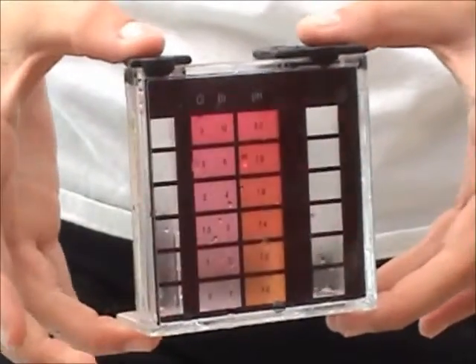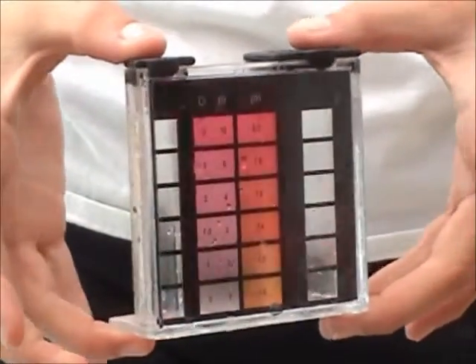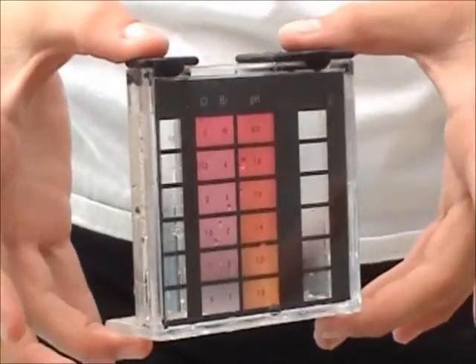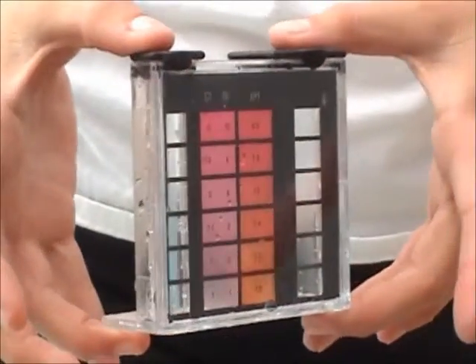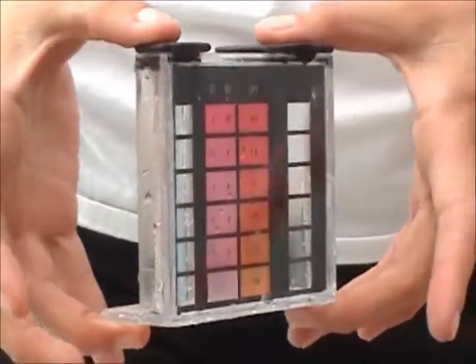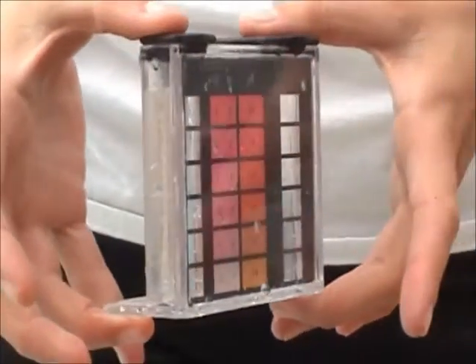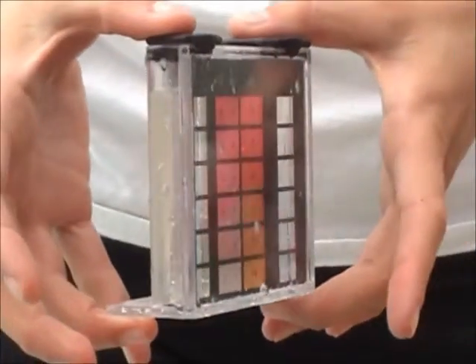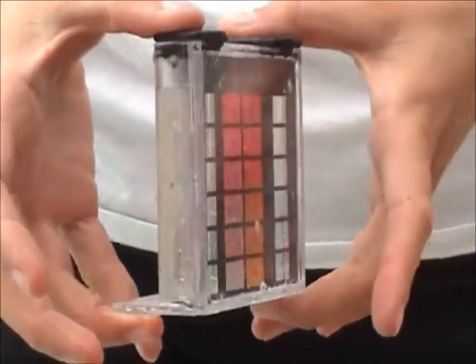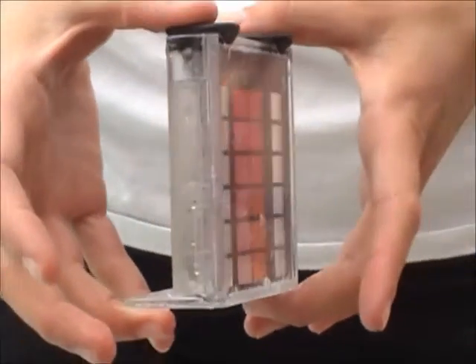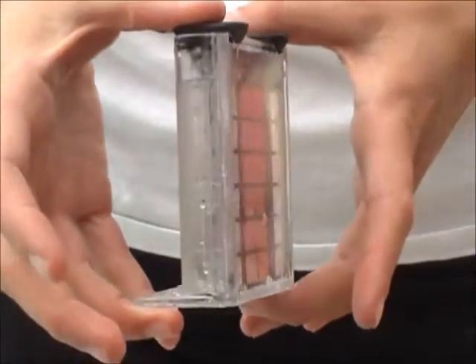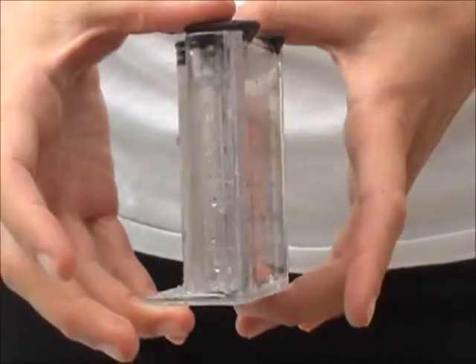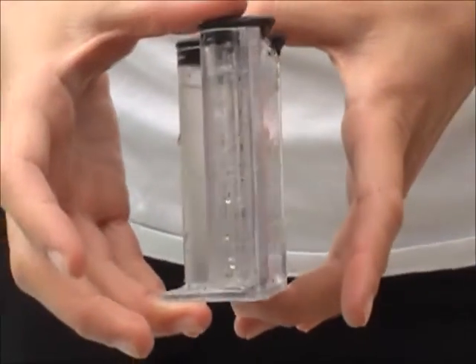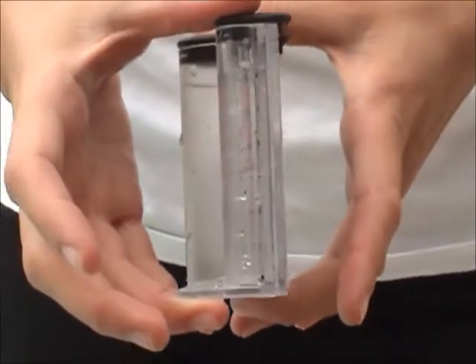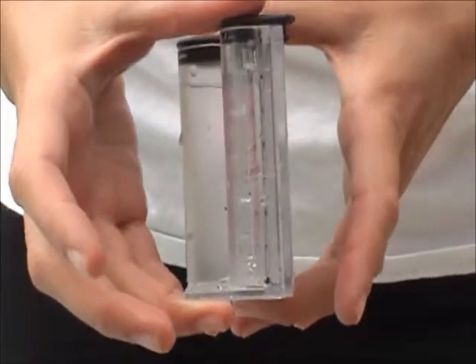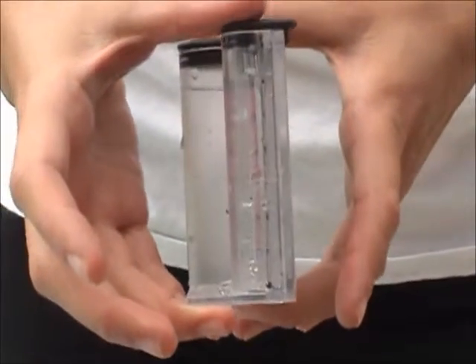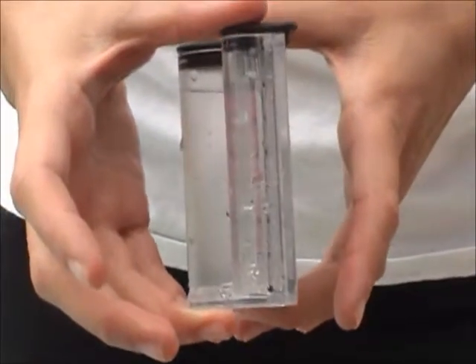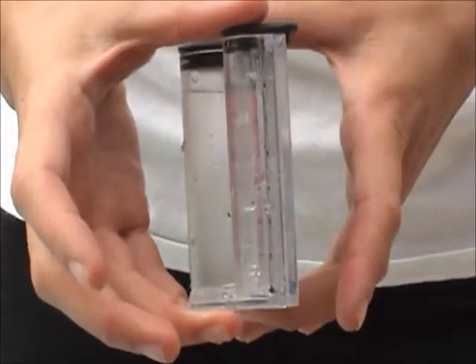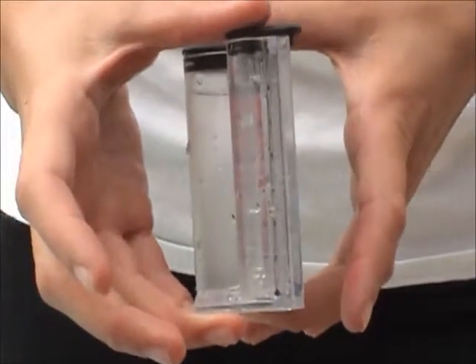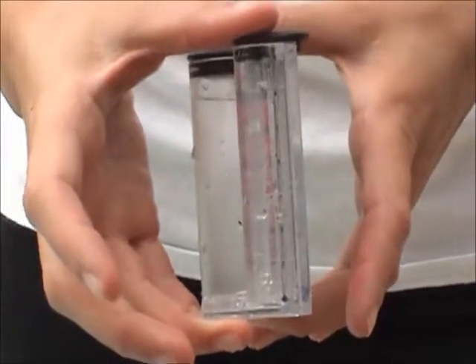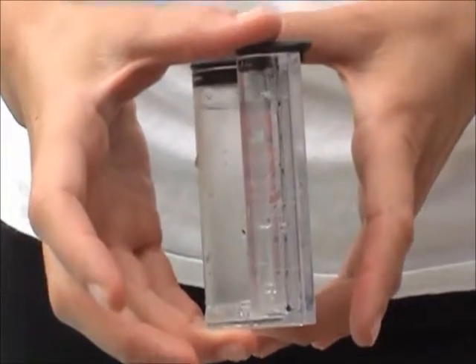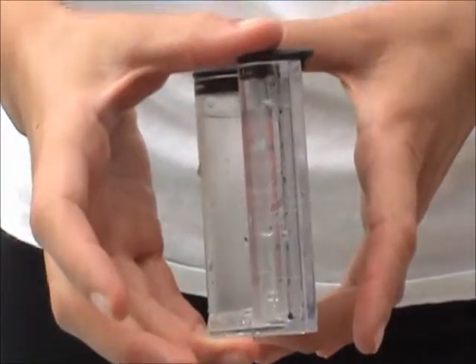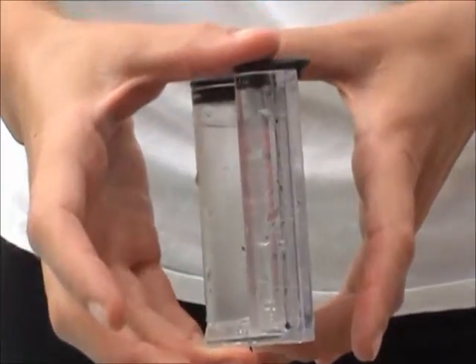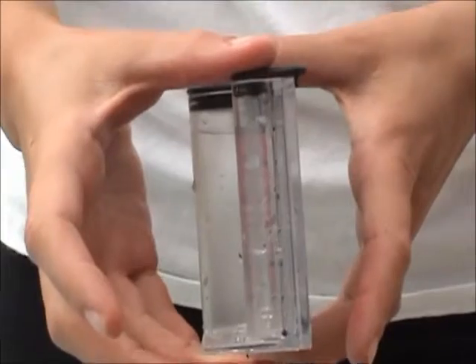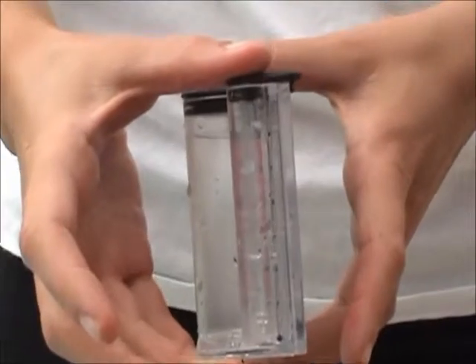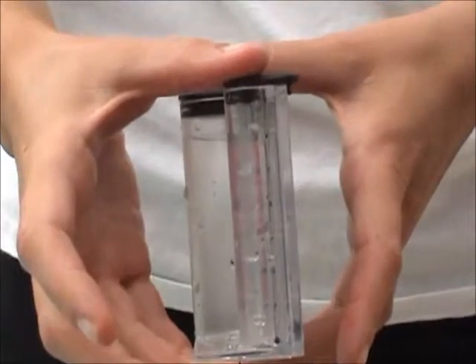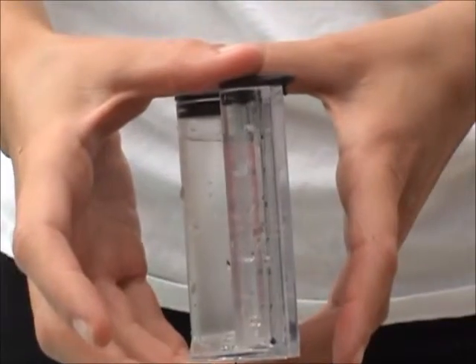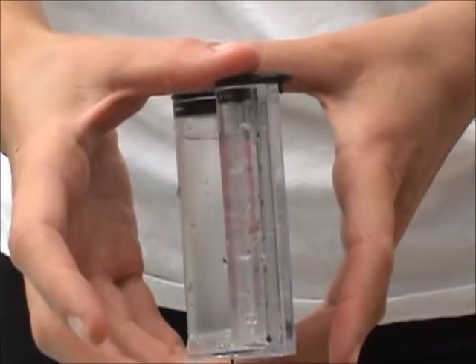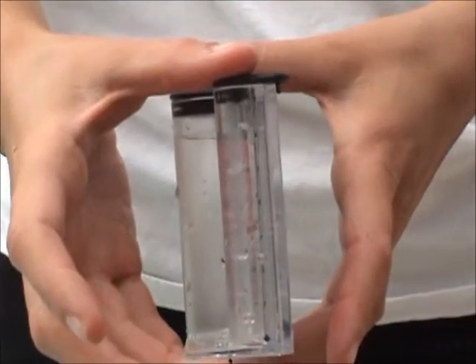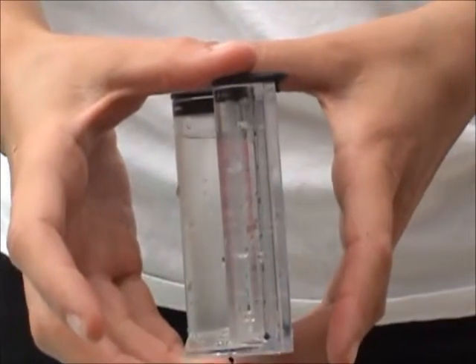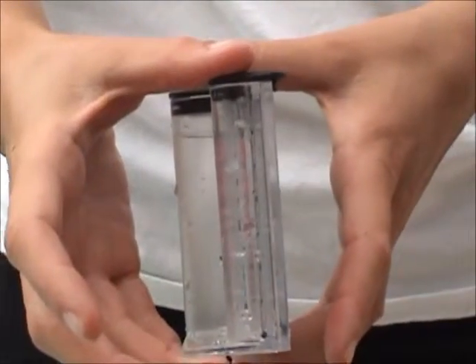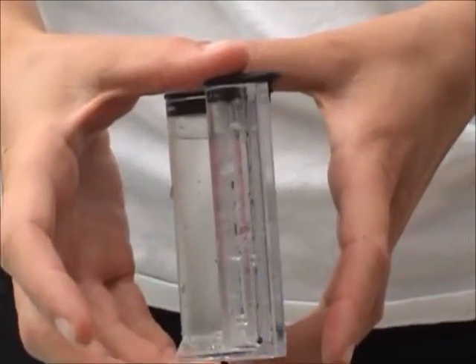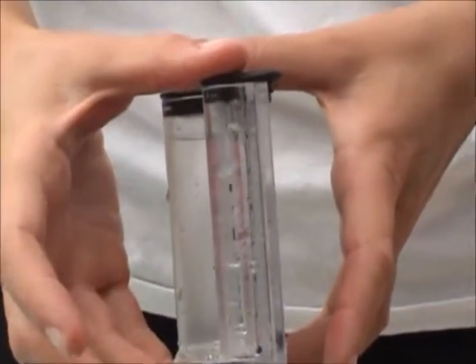The water in the comparator block should reach the designated marking lines on each side of the tubes.